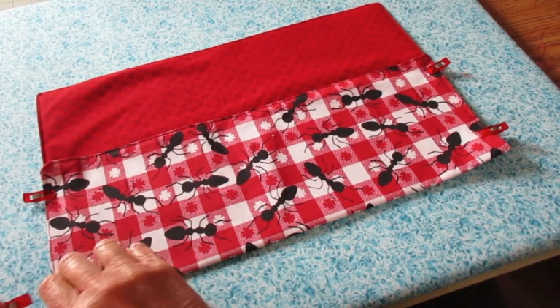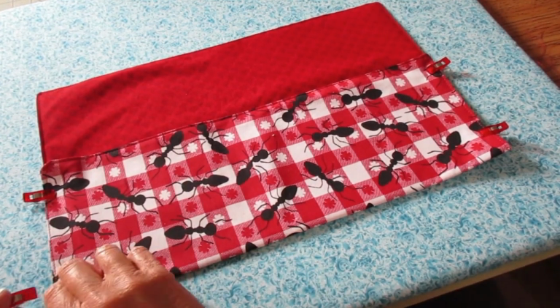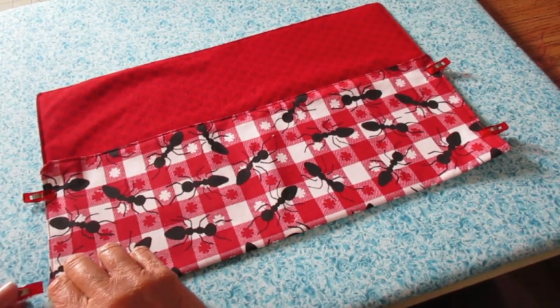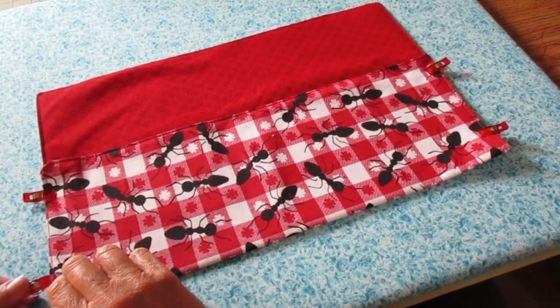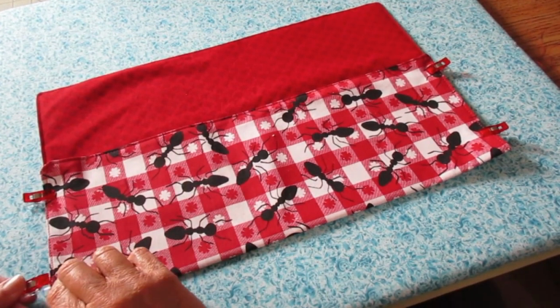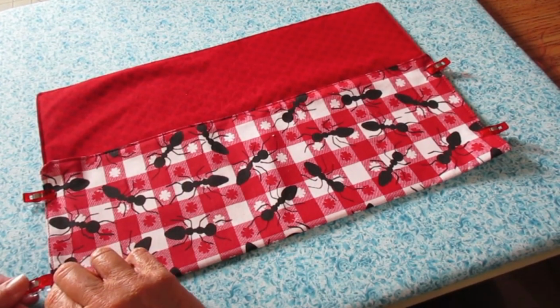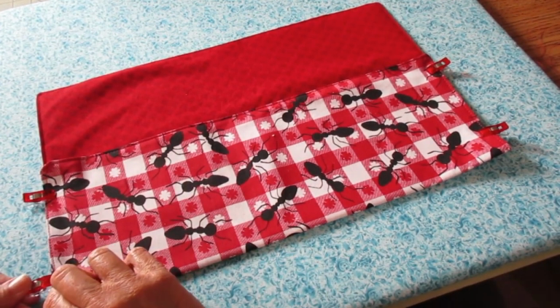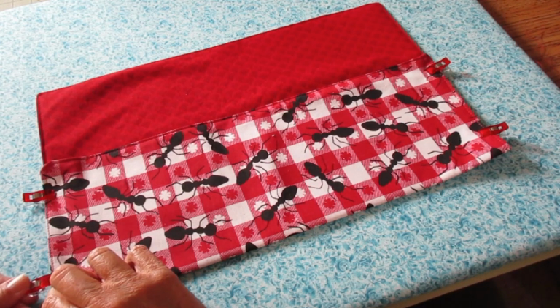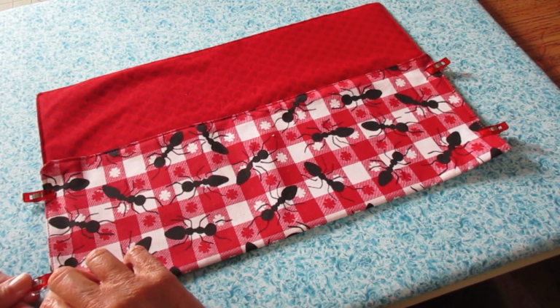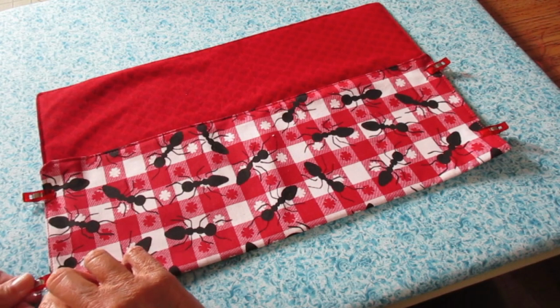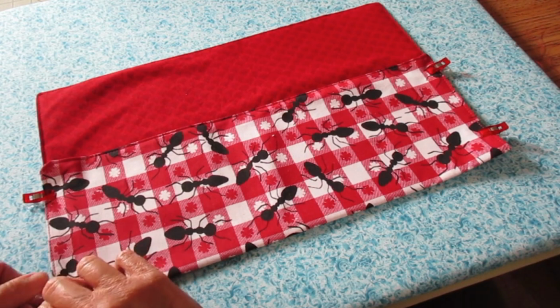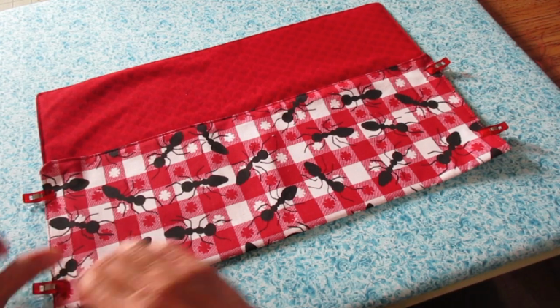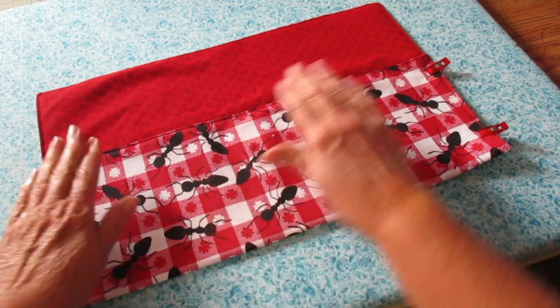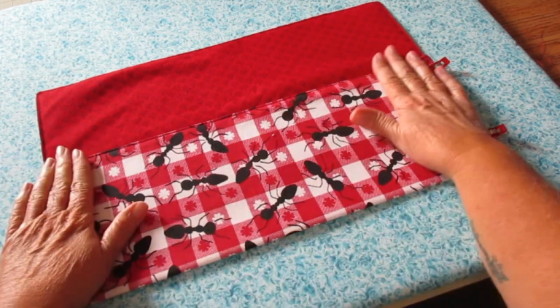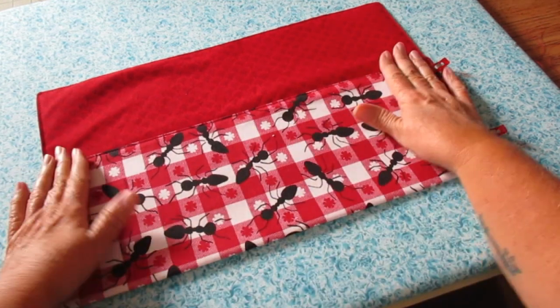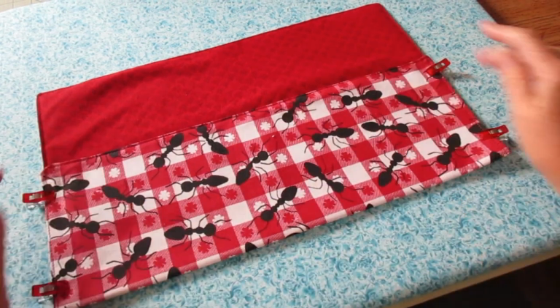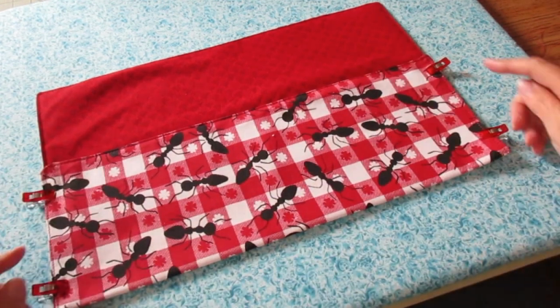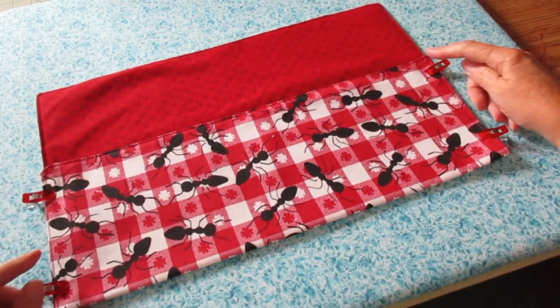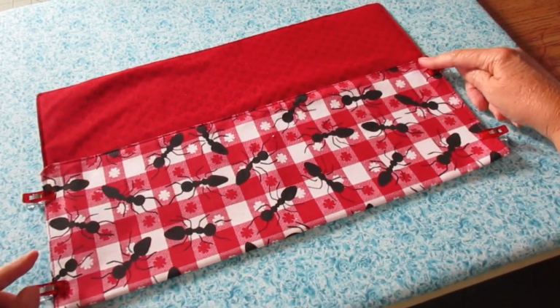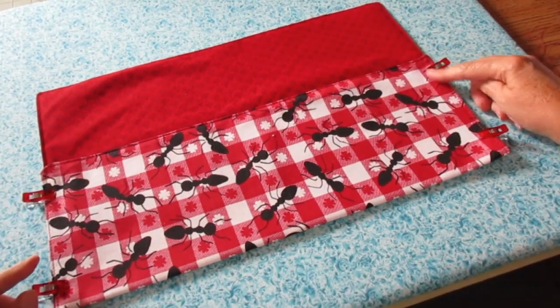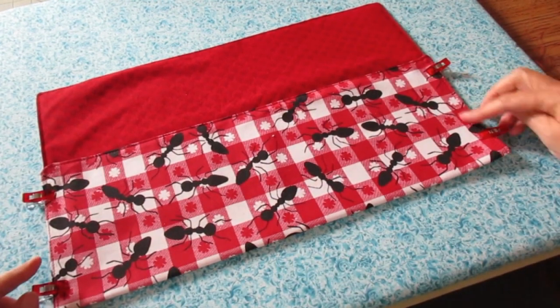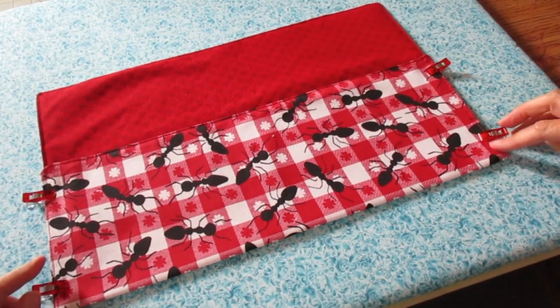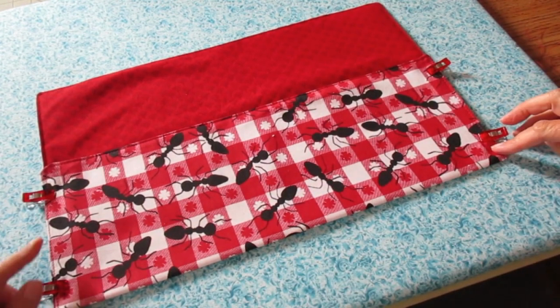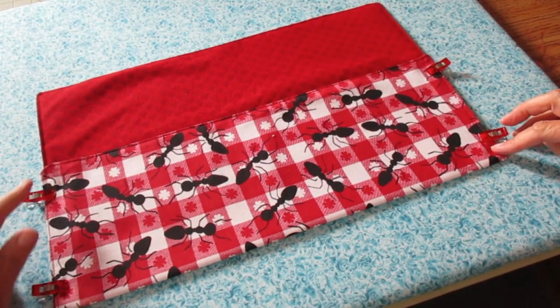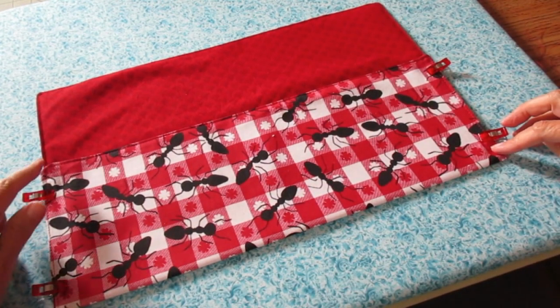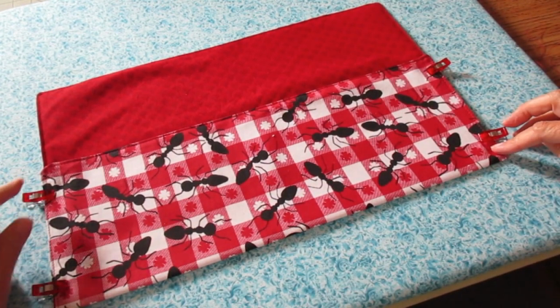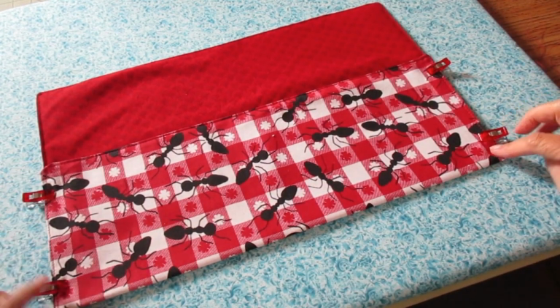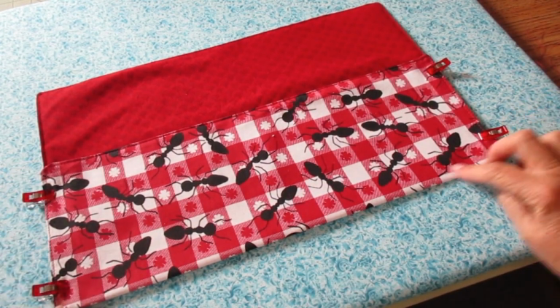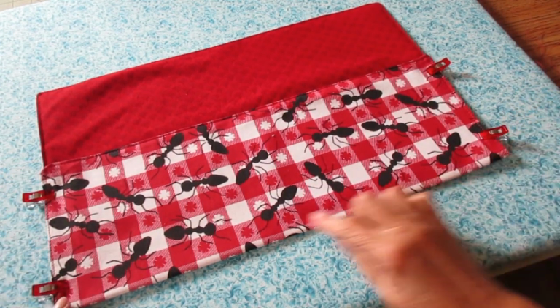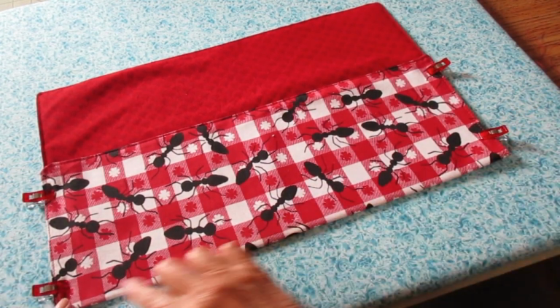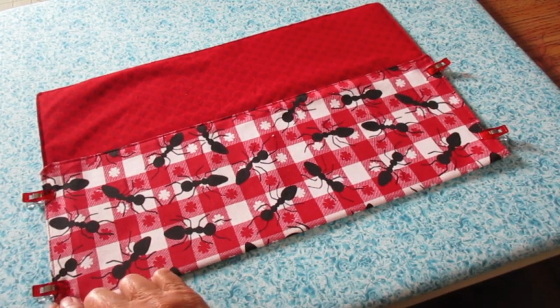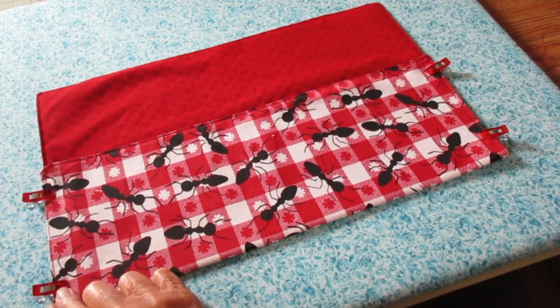Now I need to secure the pocket. I'm going to sew both sides and I'm going to sew the bottom as well.